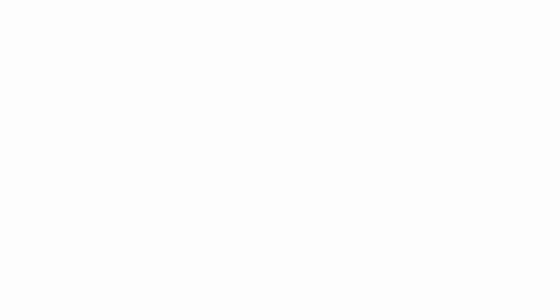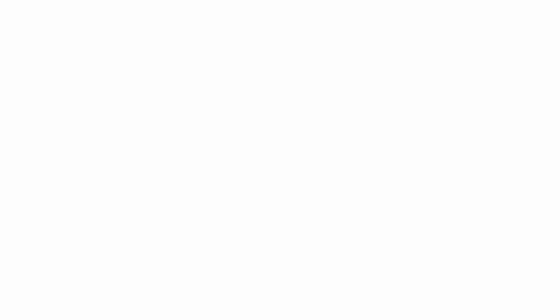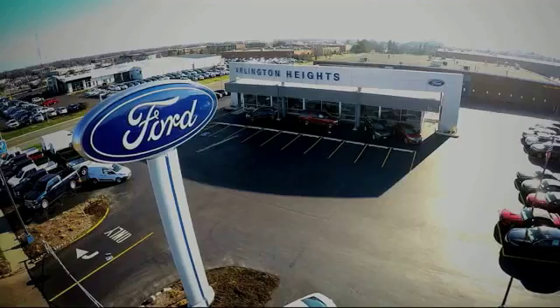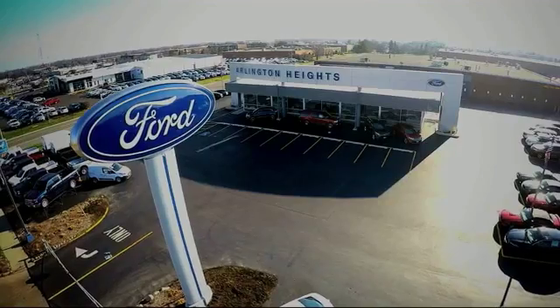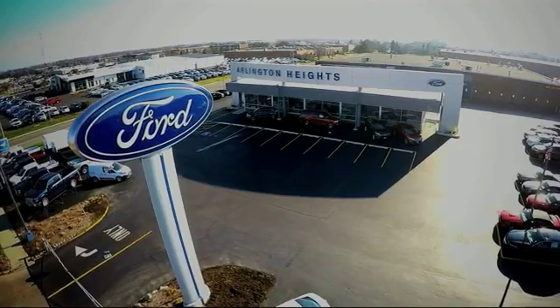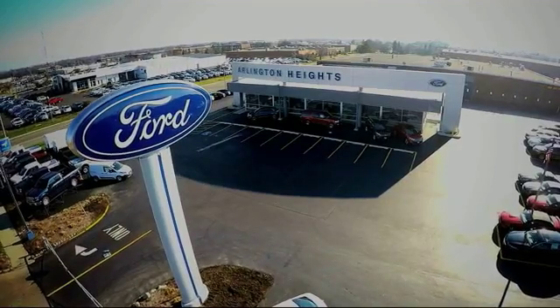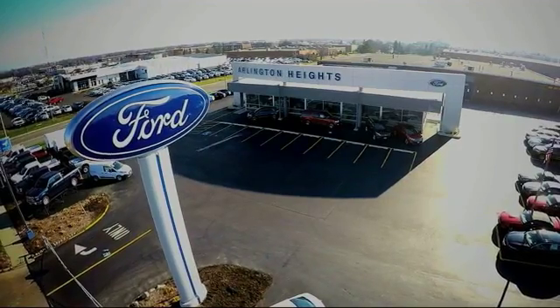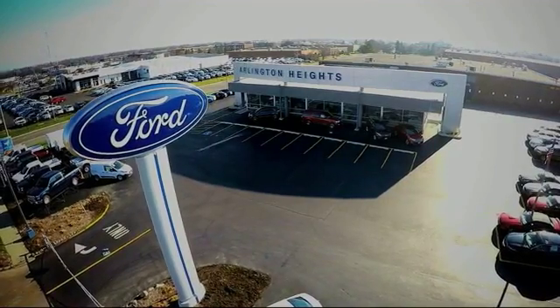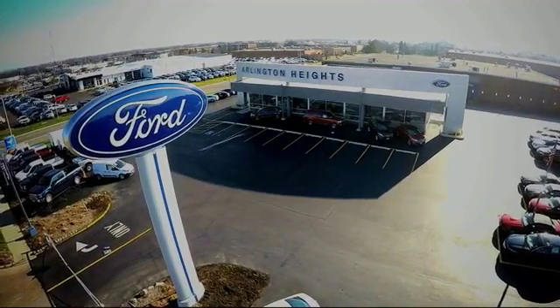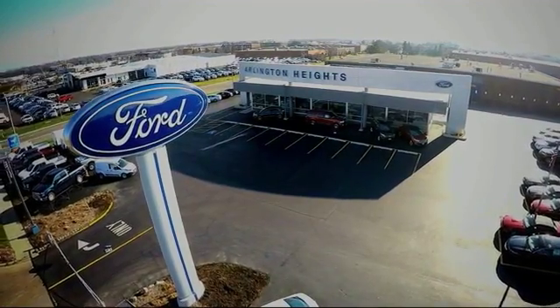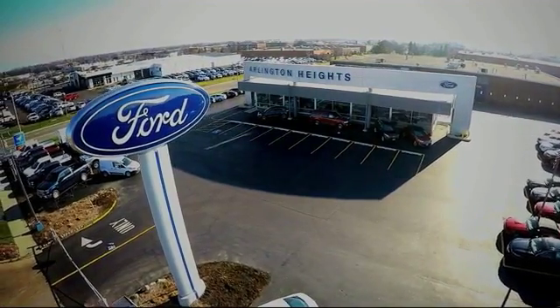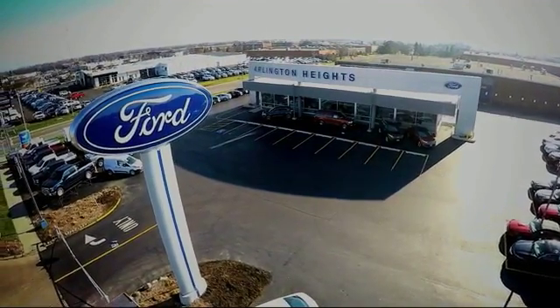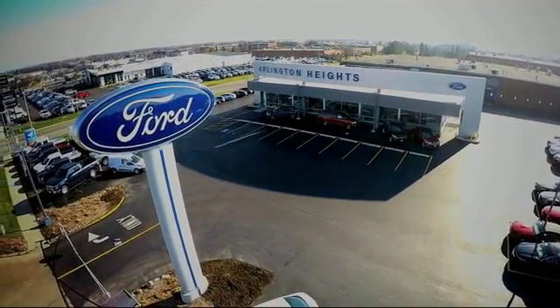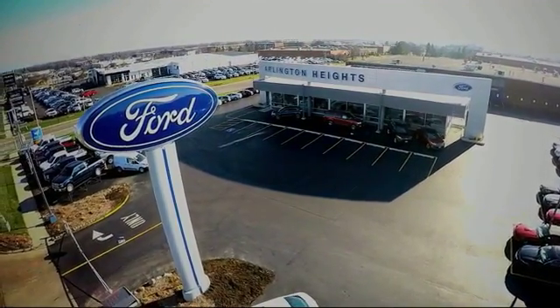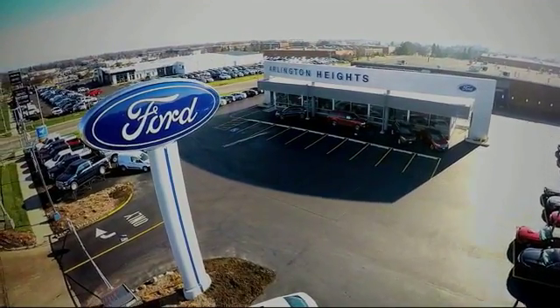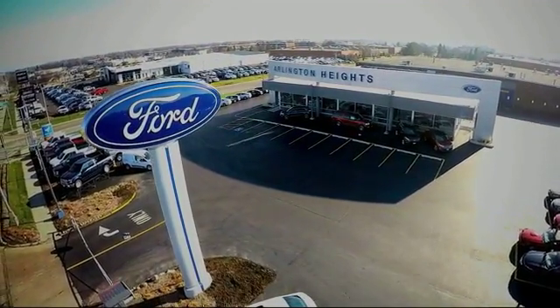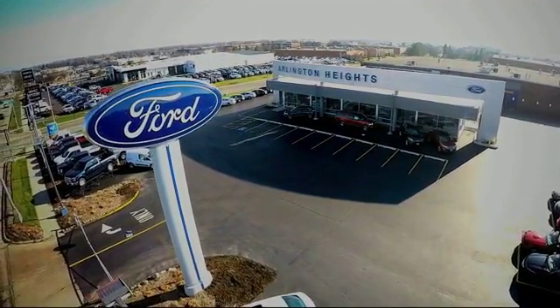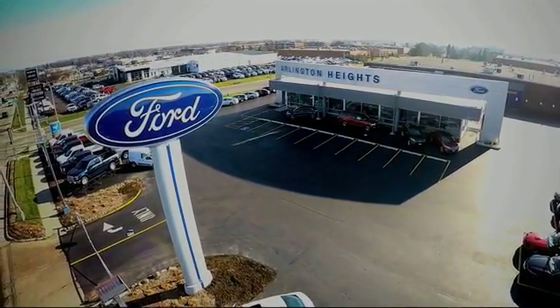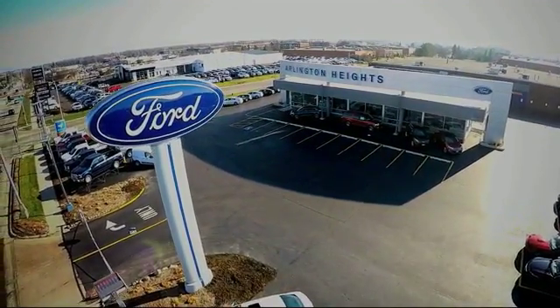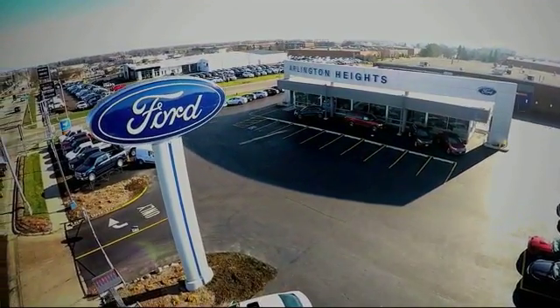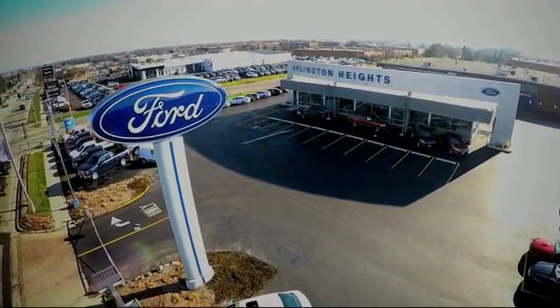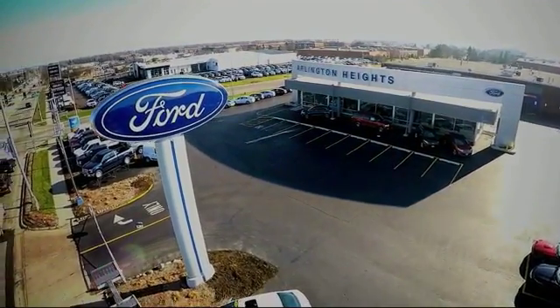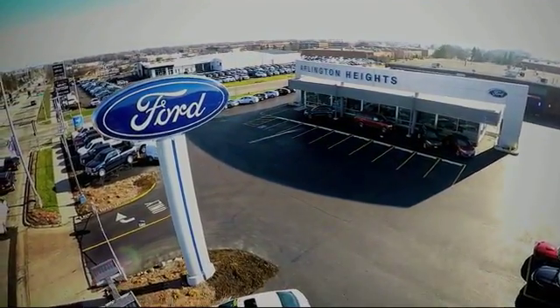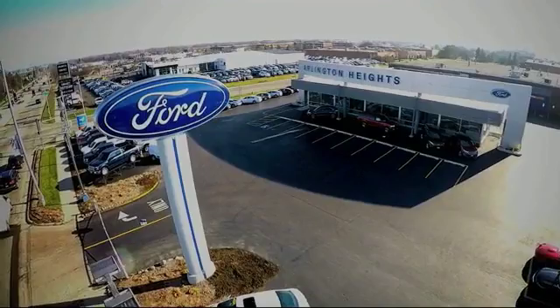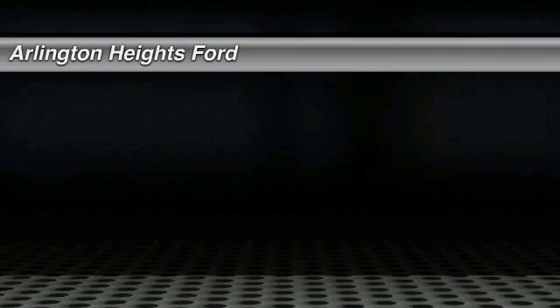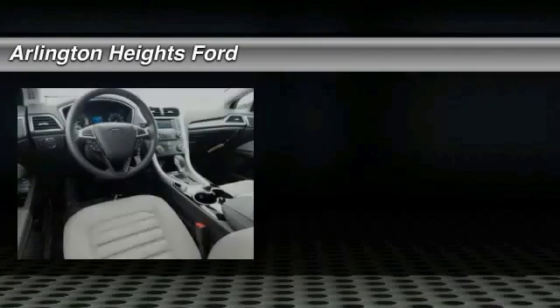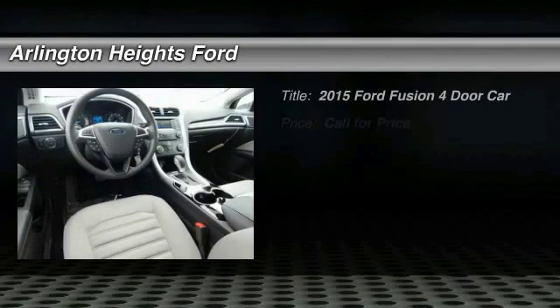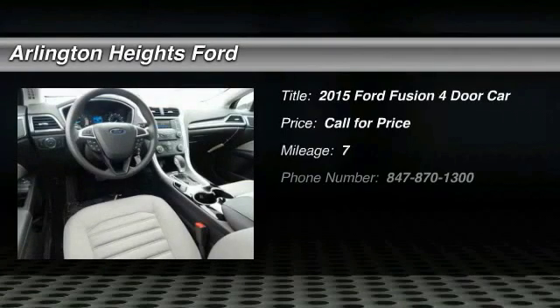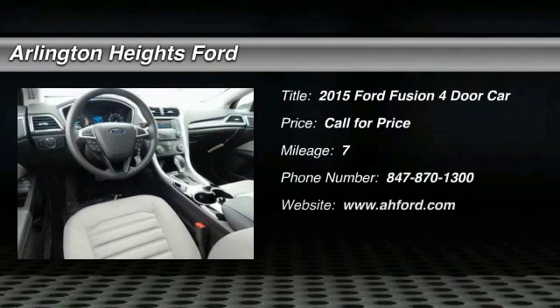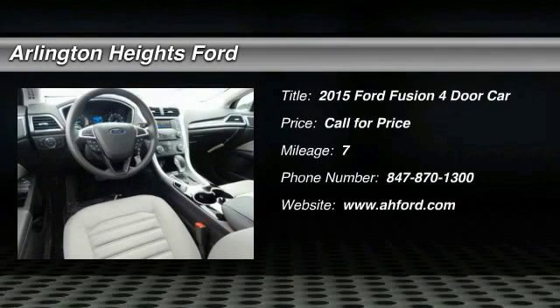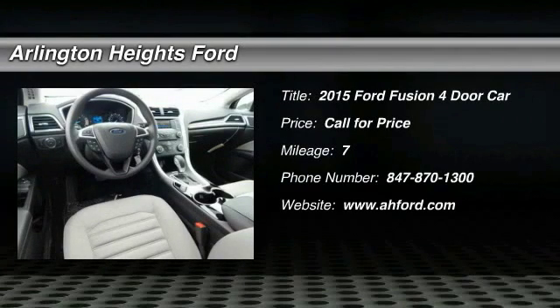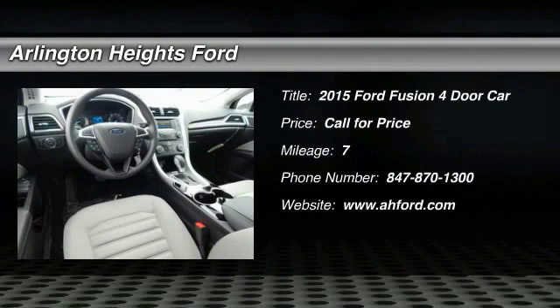For the best price, selection, and service, visit Arlington Heights Ford. The 2015 Fusion.